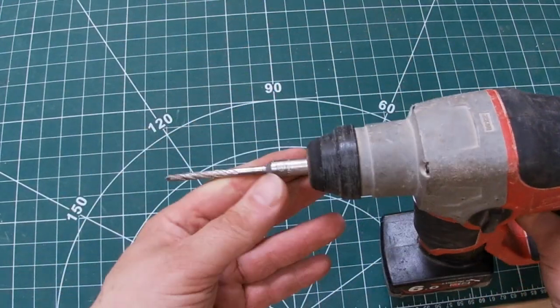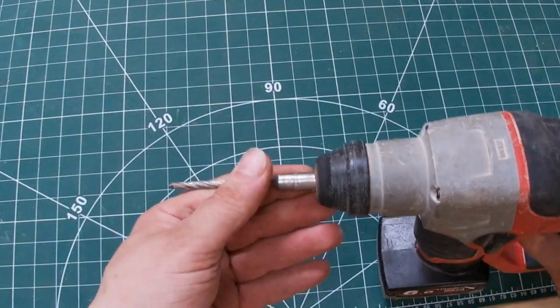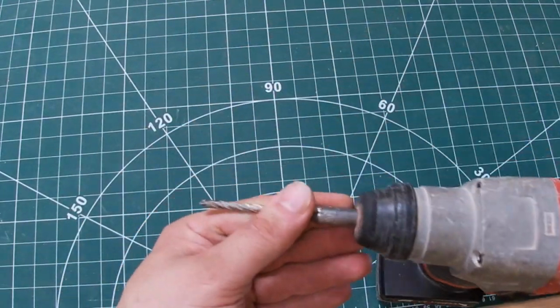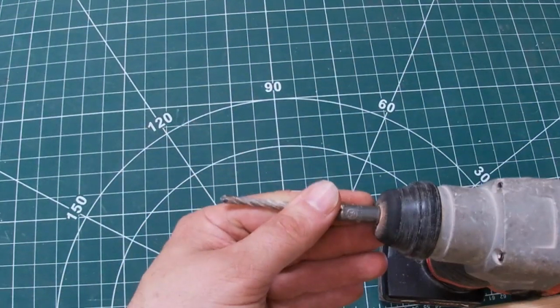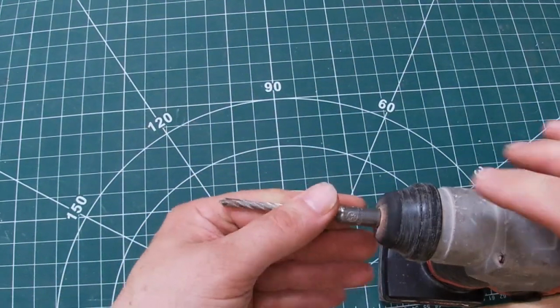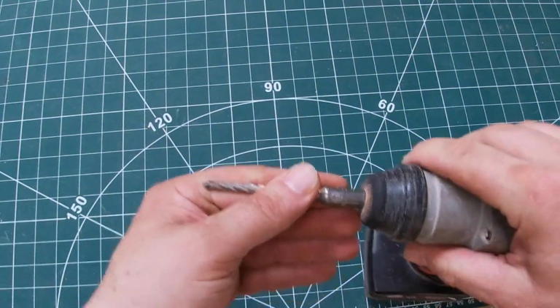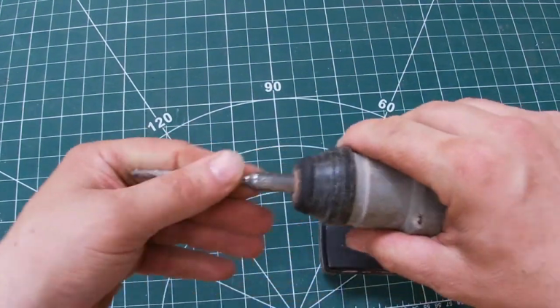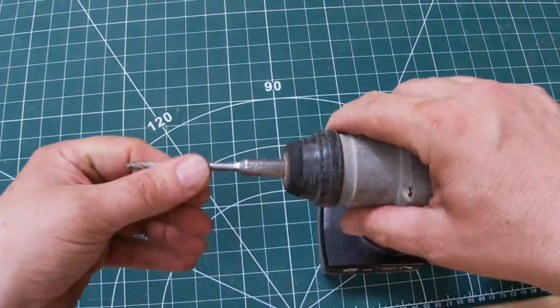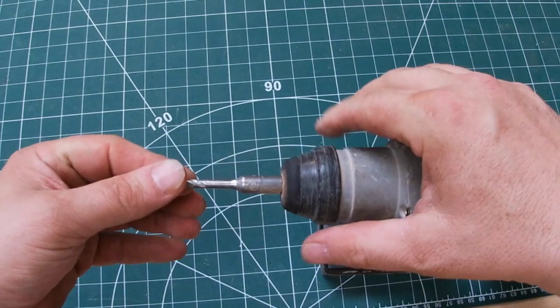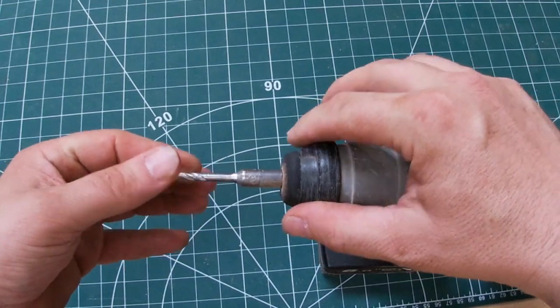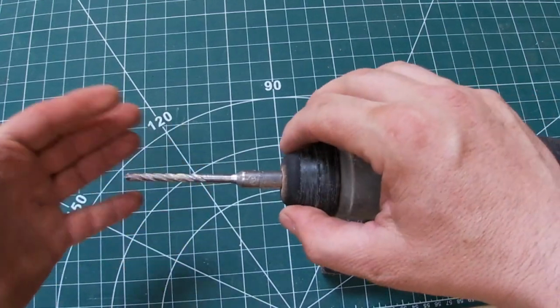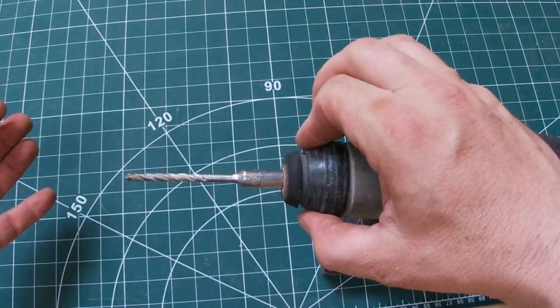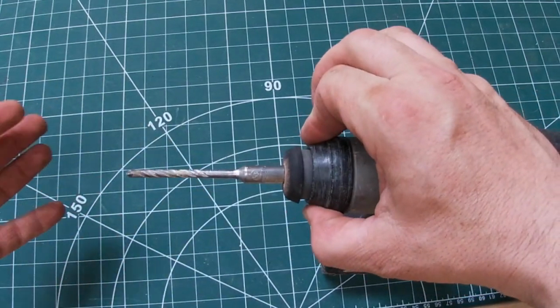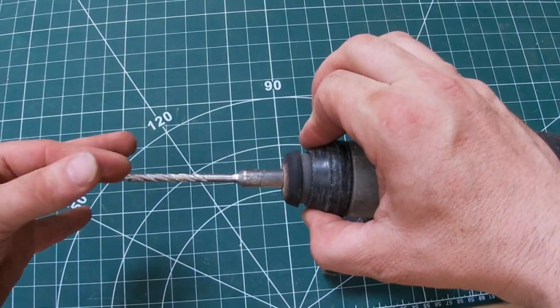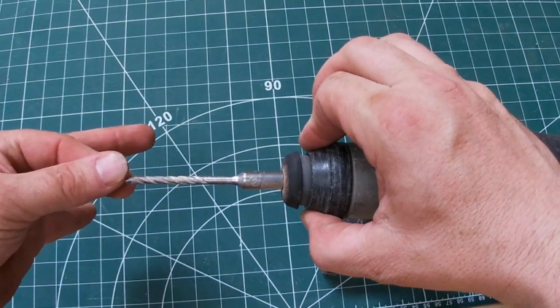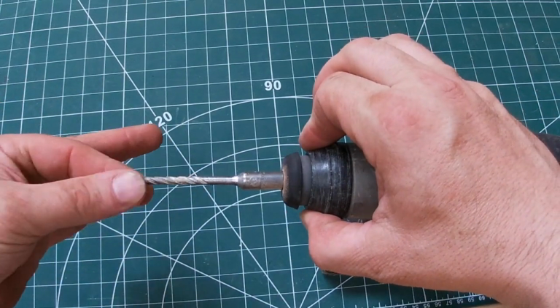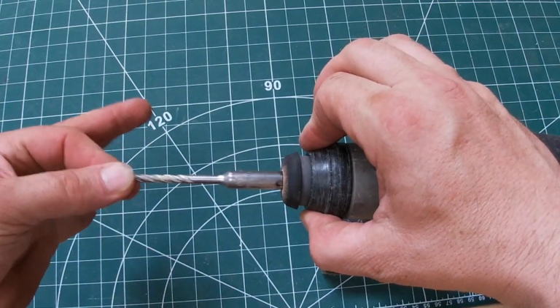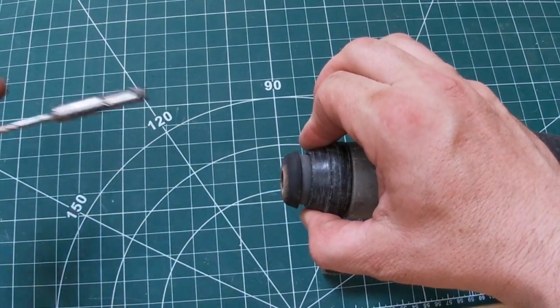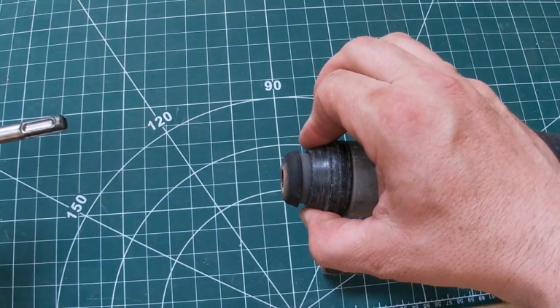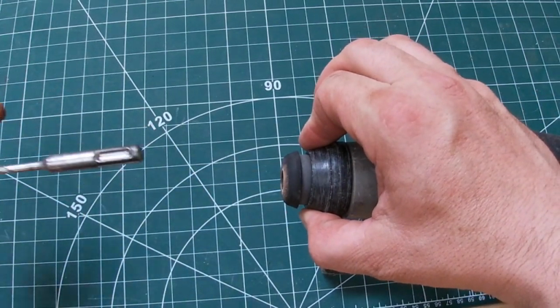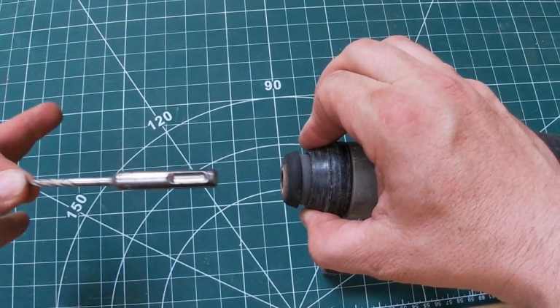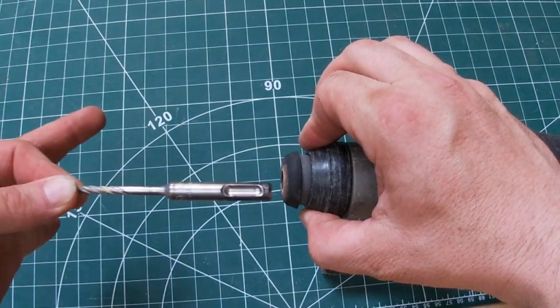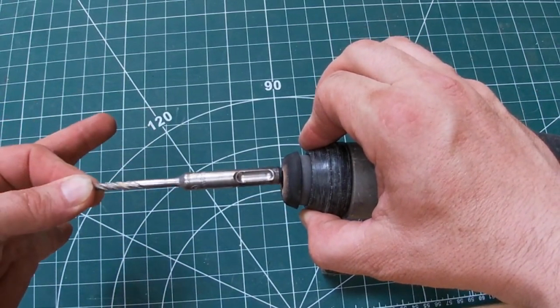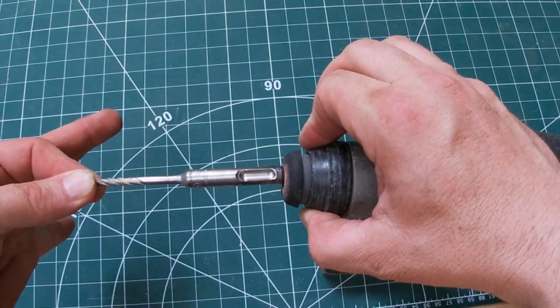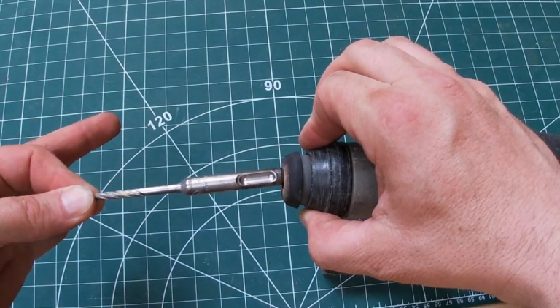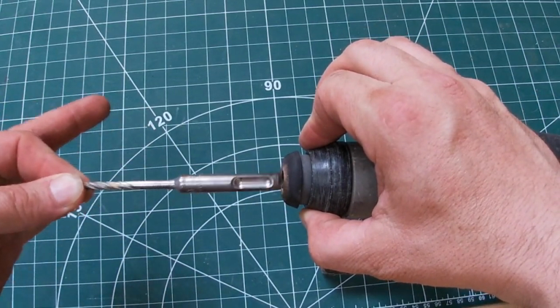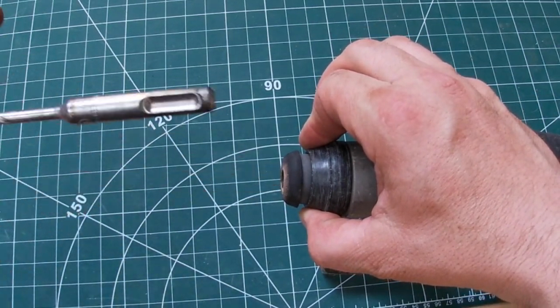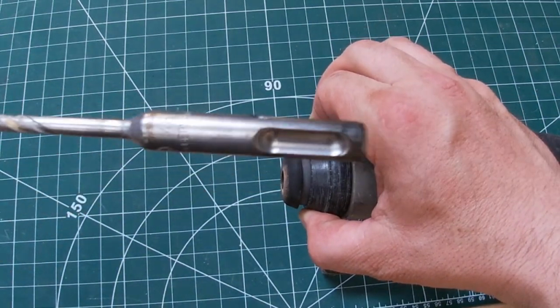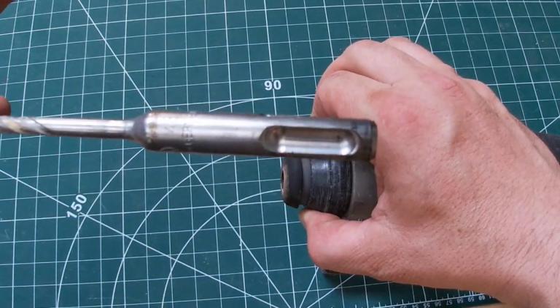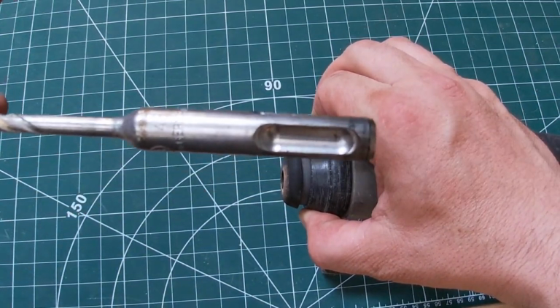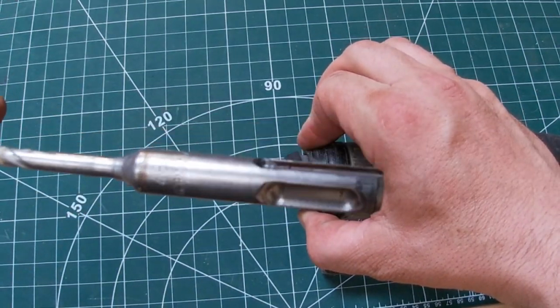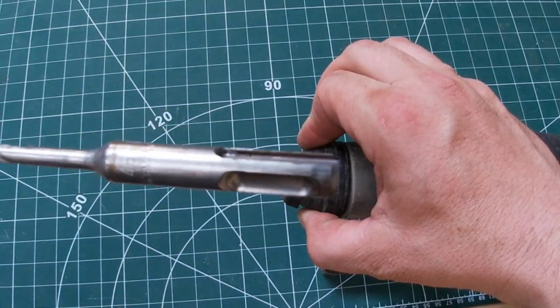The chuck there — see, it just comes off: pull it back, pull it out. Easy to insert a standard SDS bit.